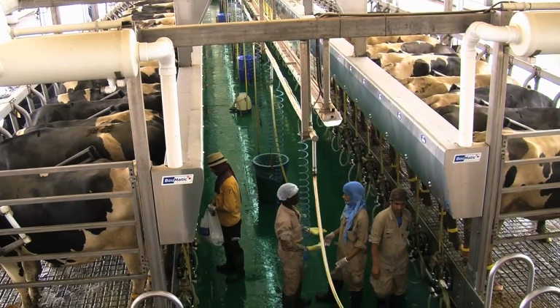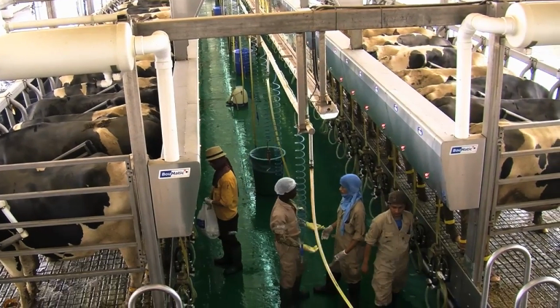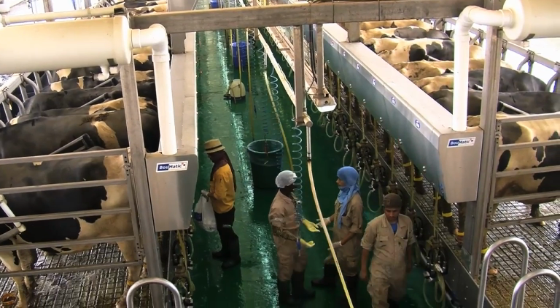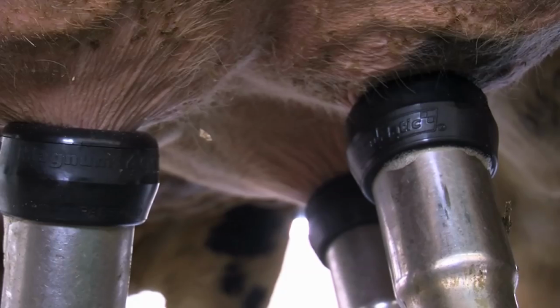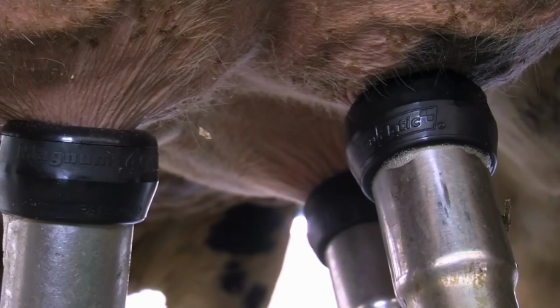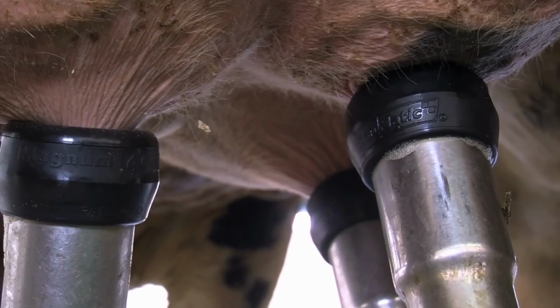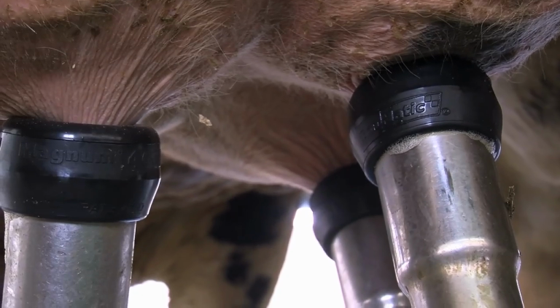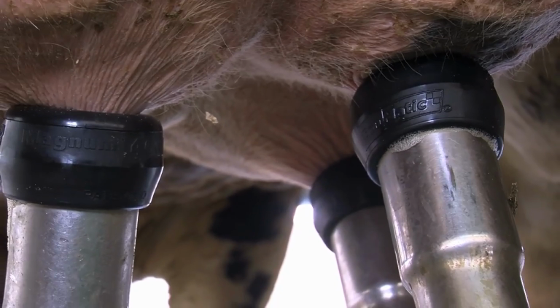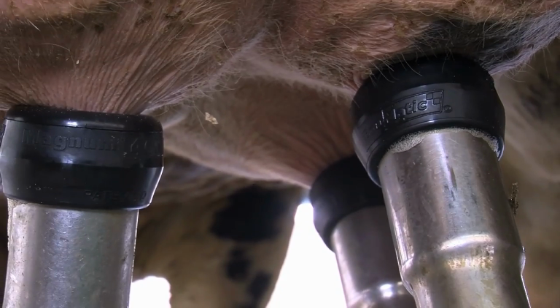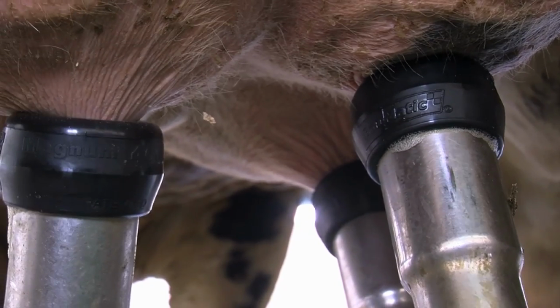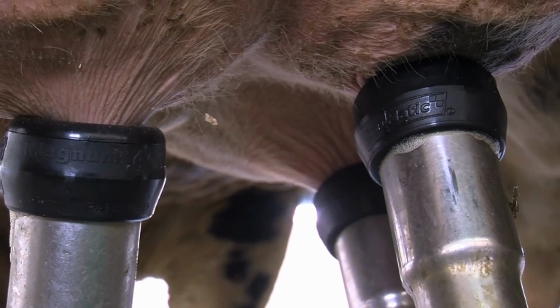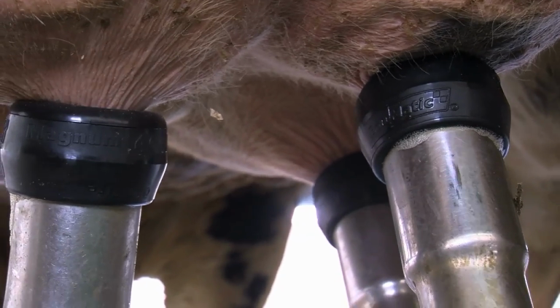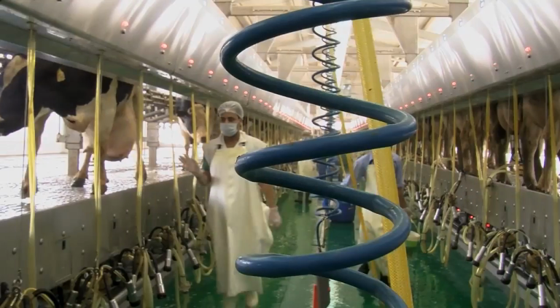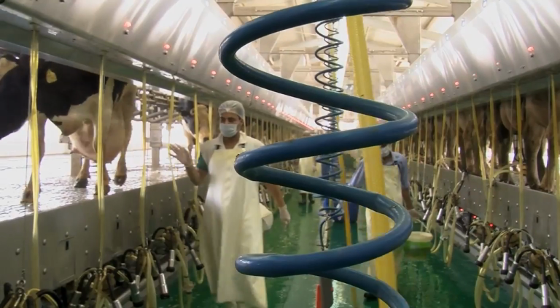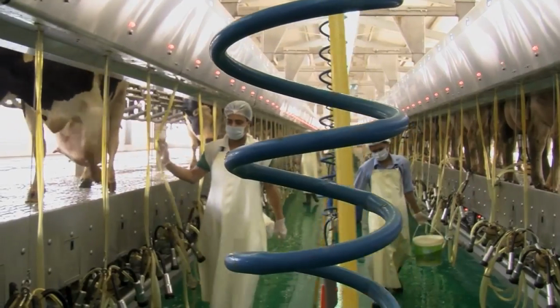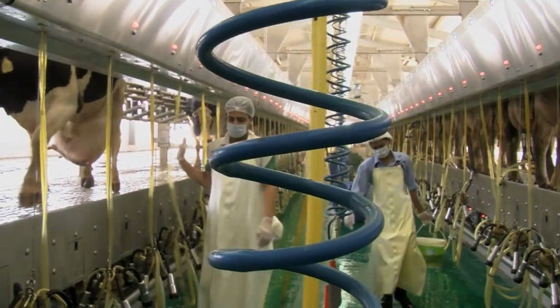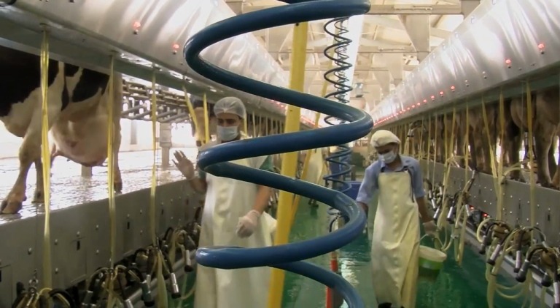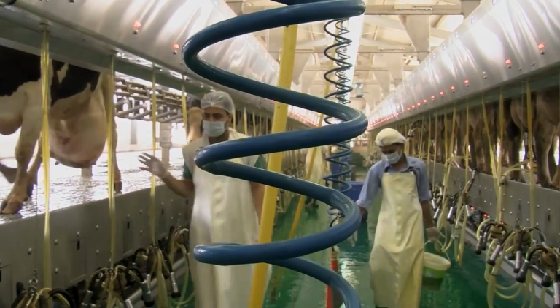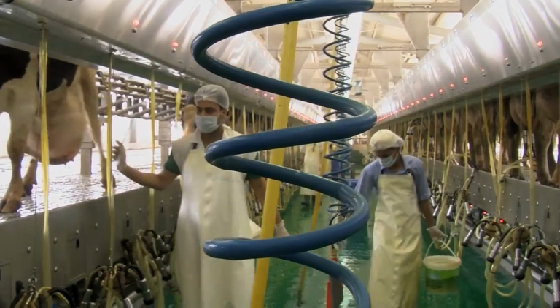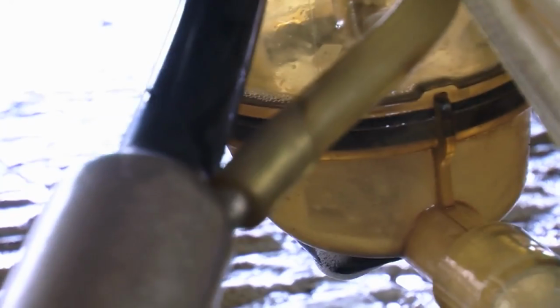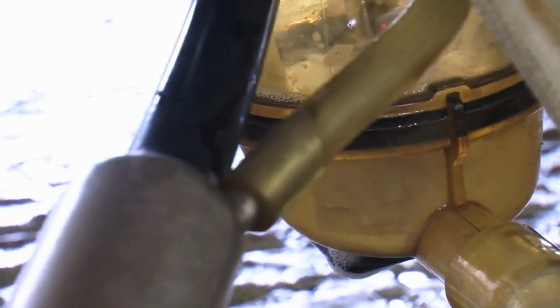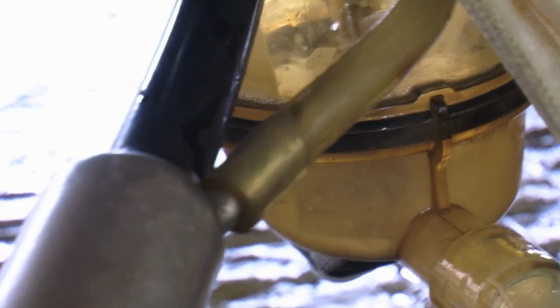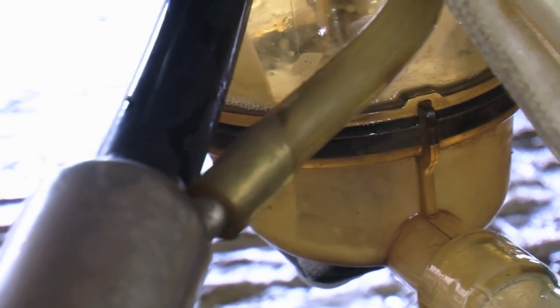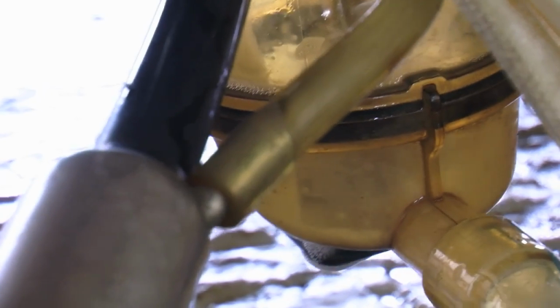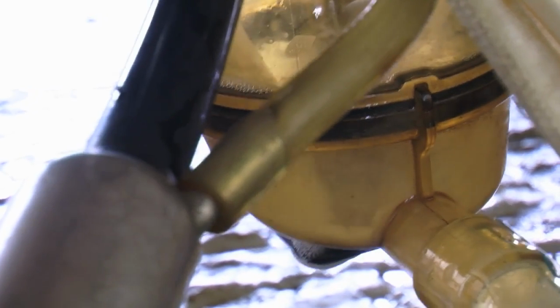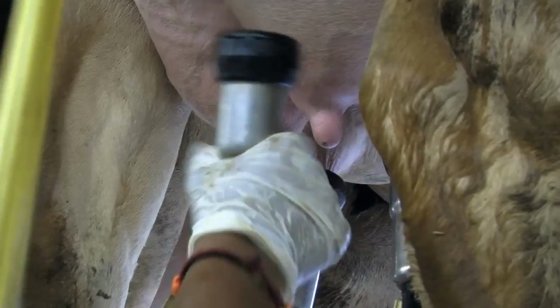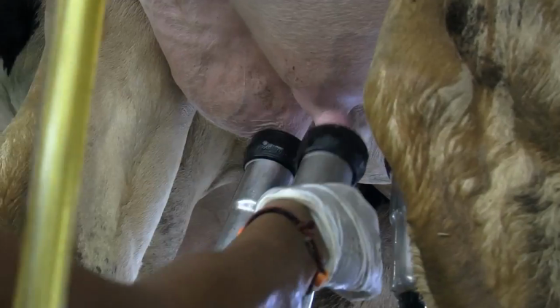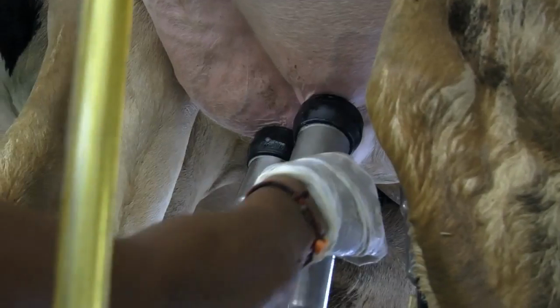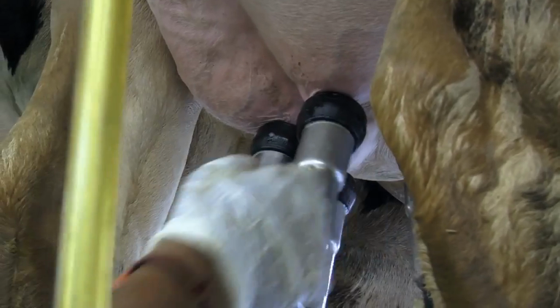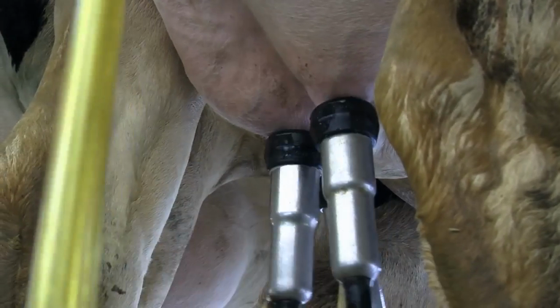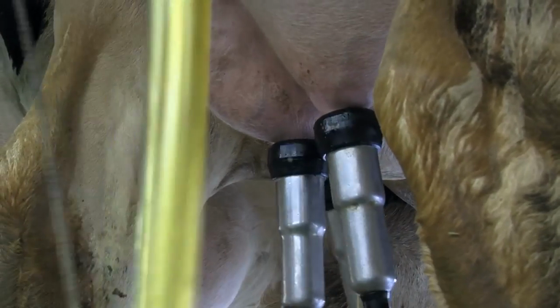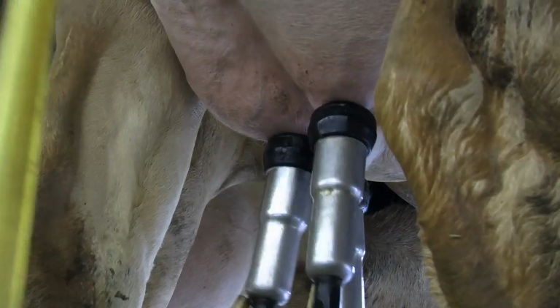Adding a touch of technology and regular showers has left the Al Rawabi dairy farm with some very cool cows. Nadiel Demirdash, Gulf News.